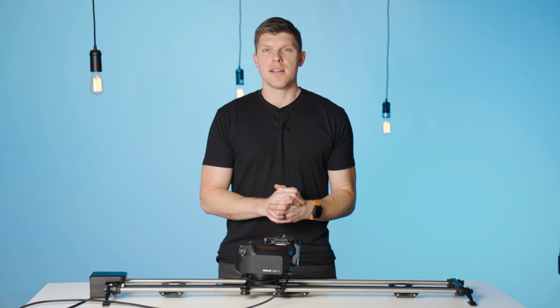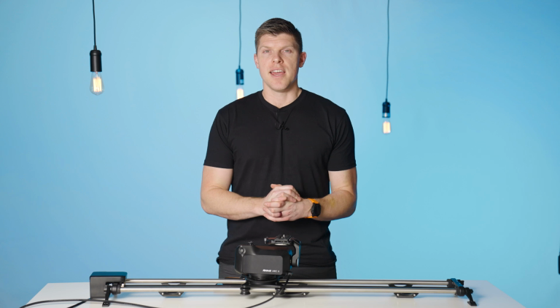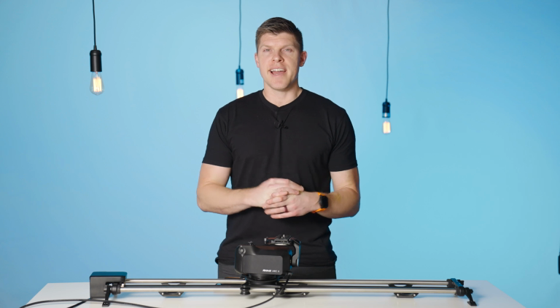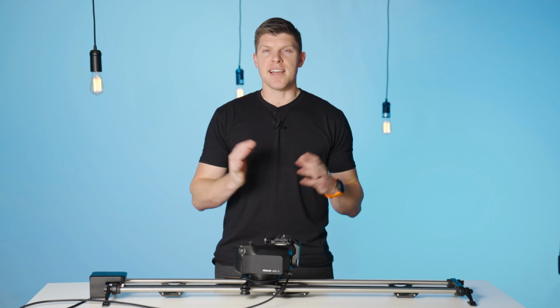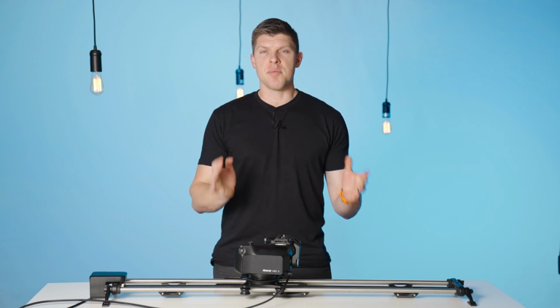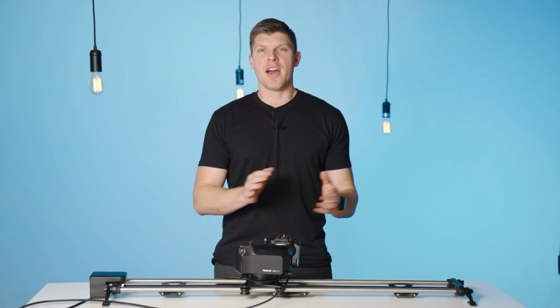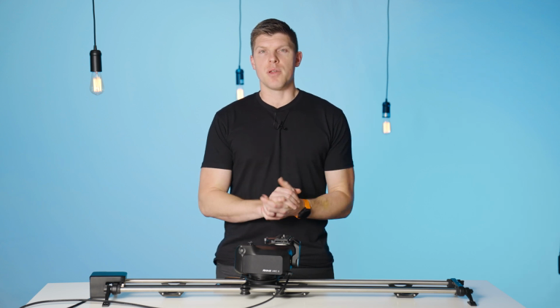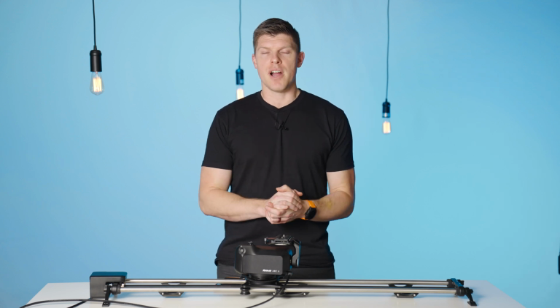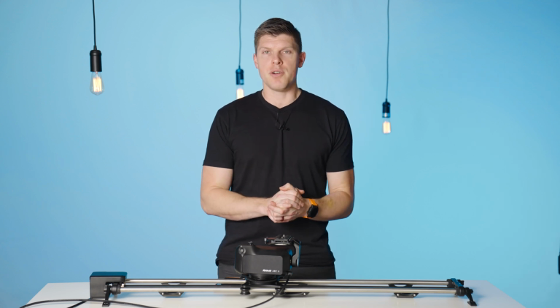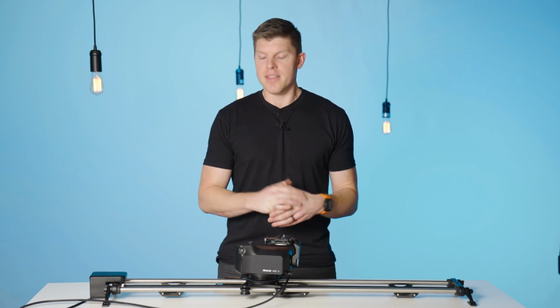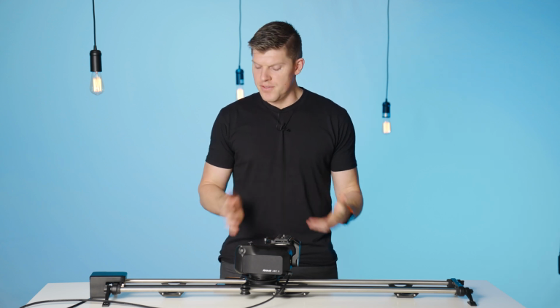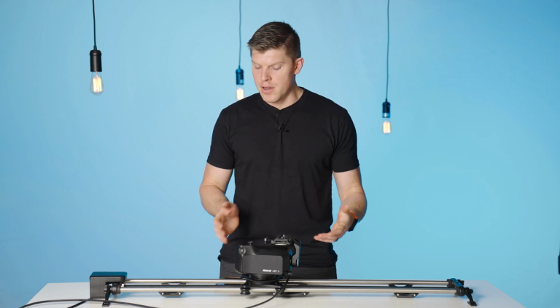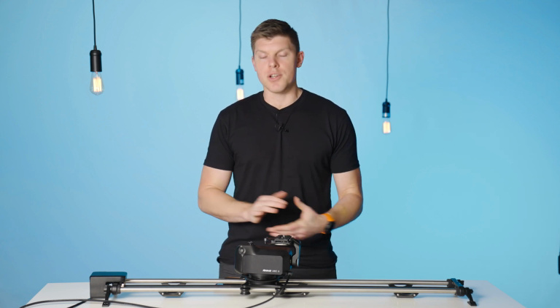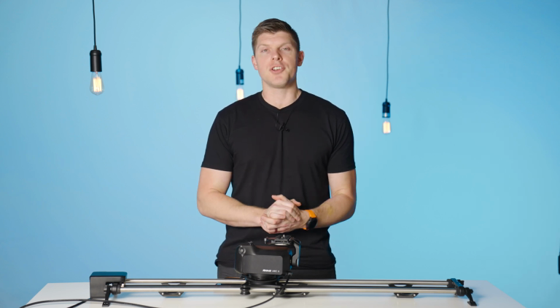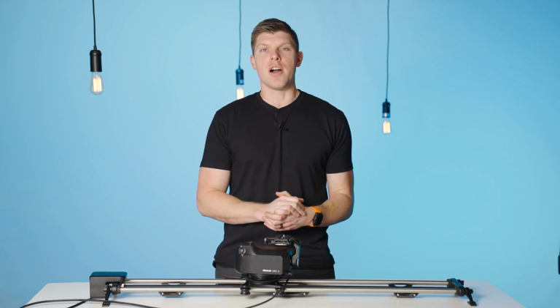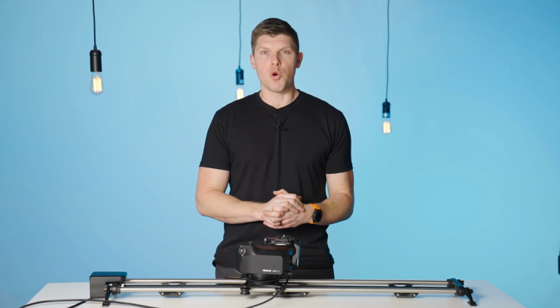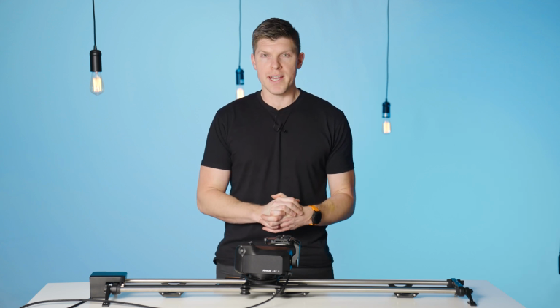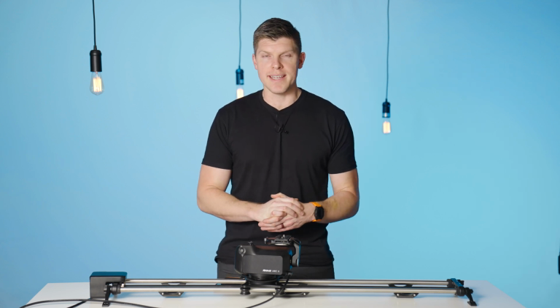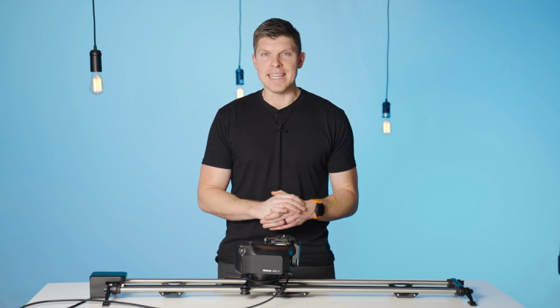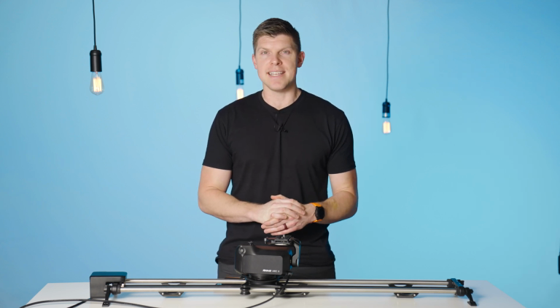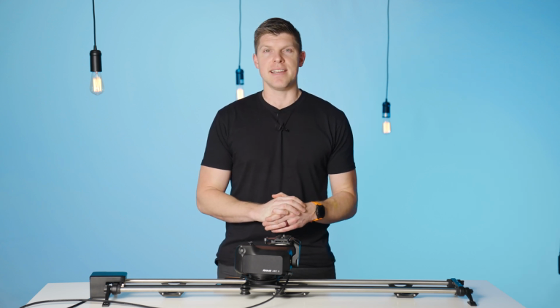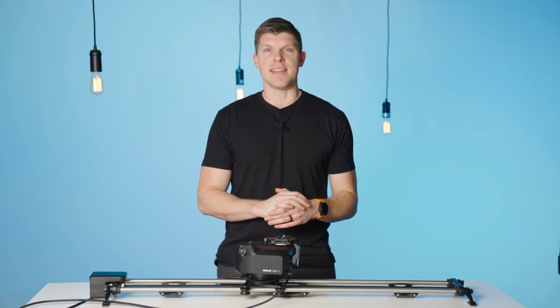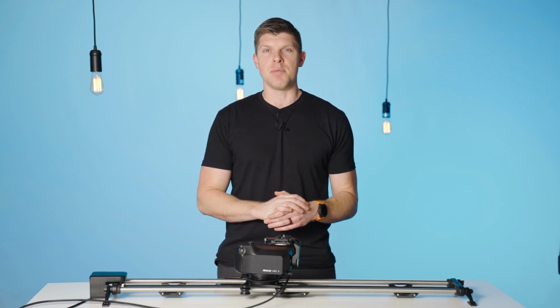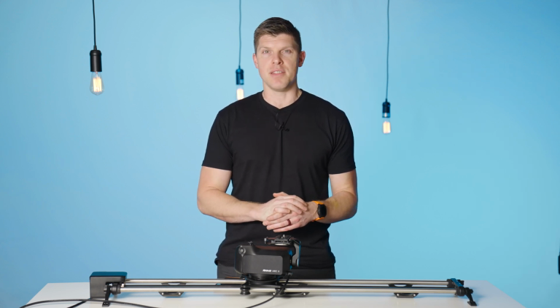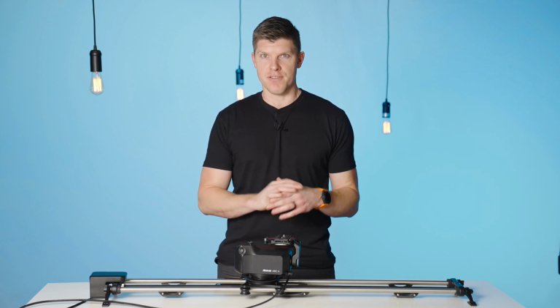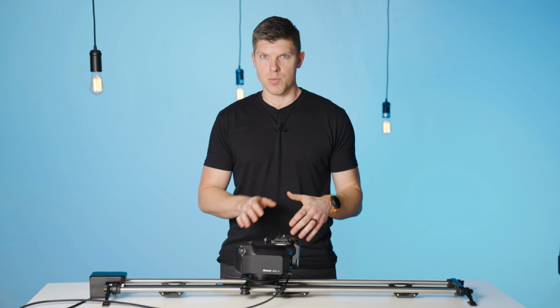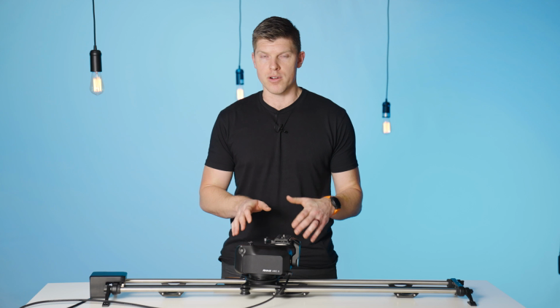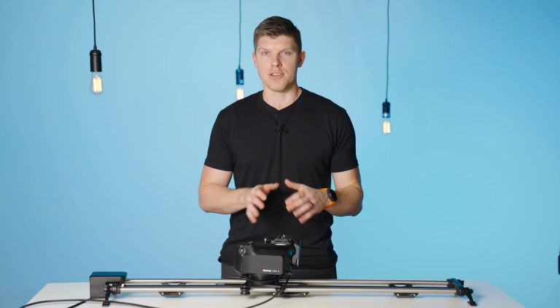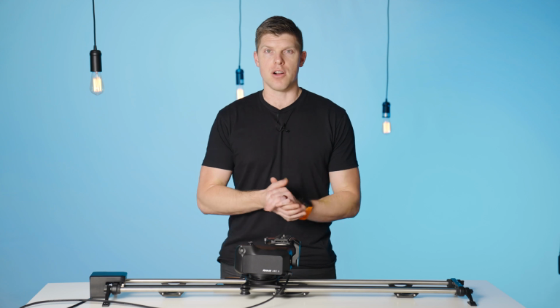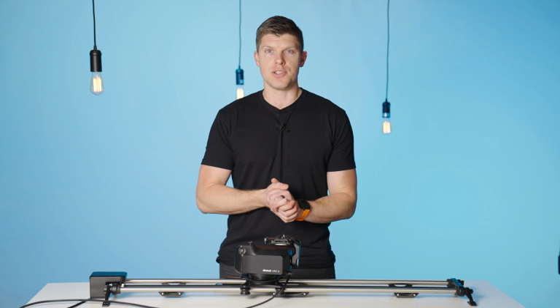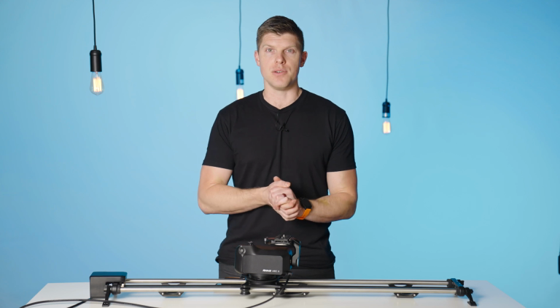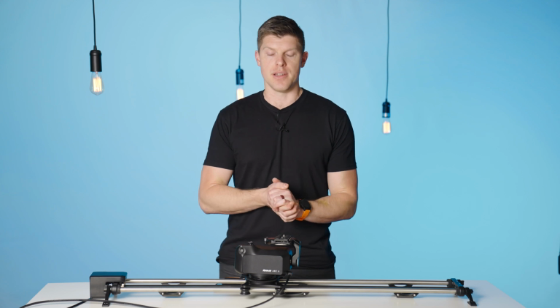Hey guys, I'm Kyle with Rhino. In this video, I want to show you how quick and easy it is to update the firmware on your Arc 2 unit.